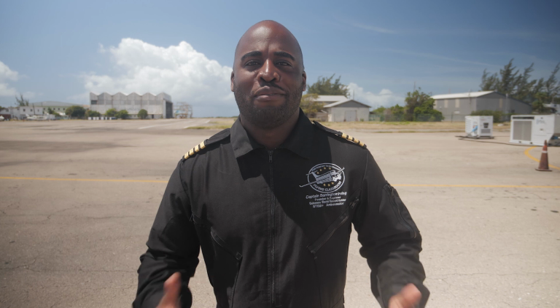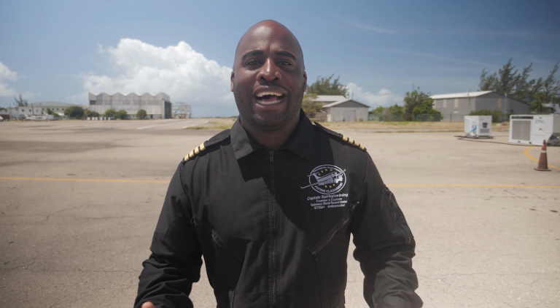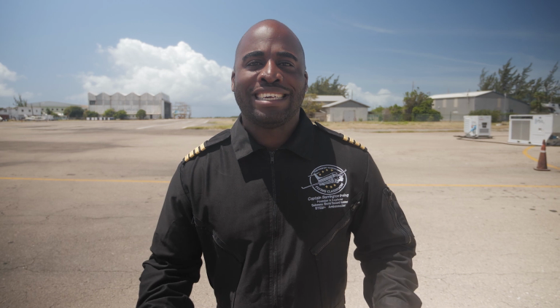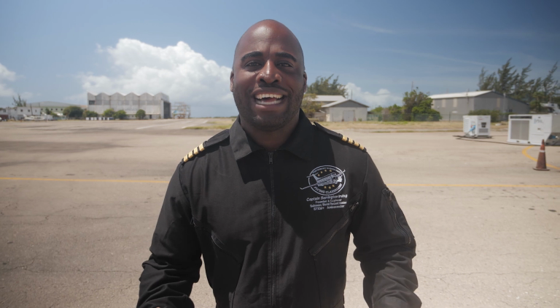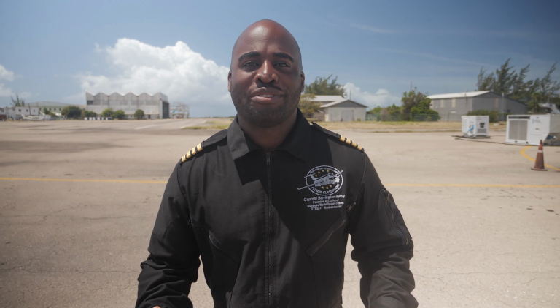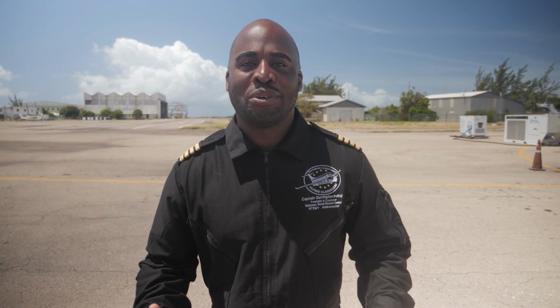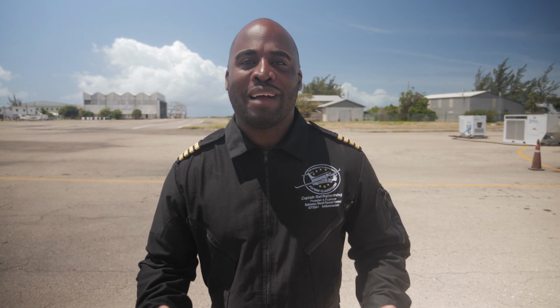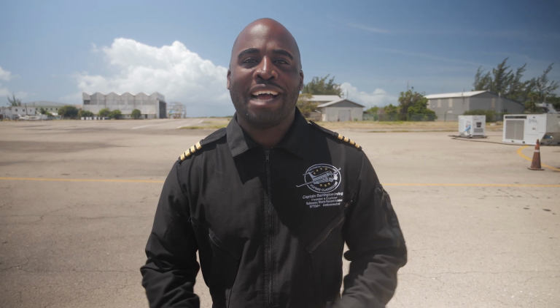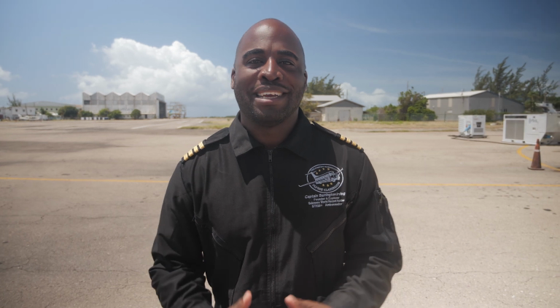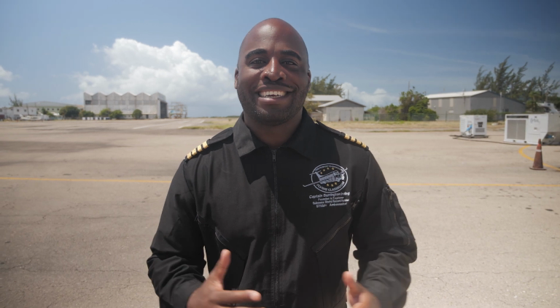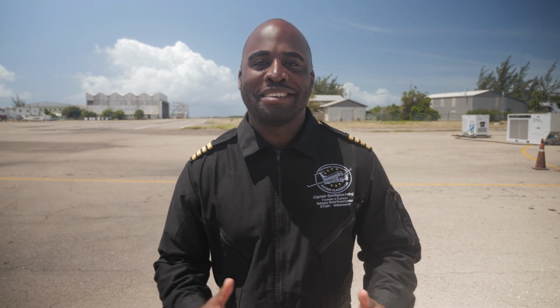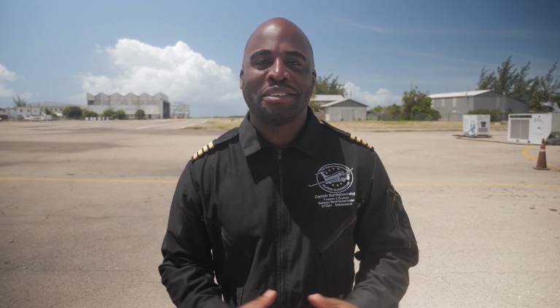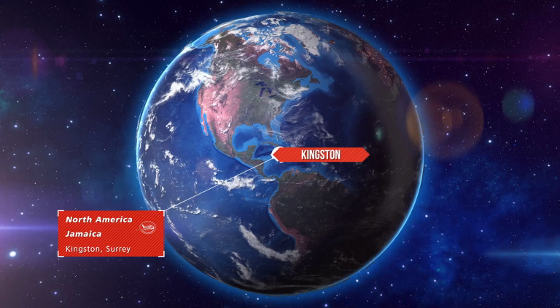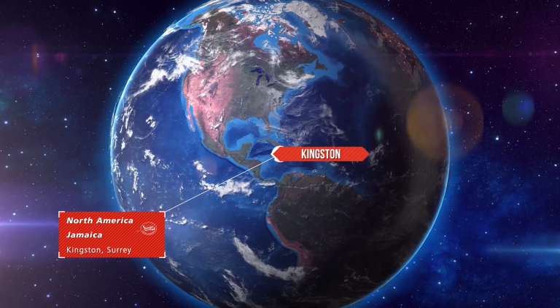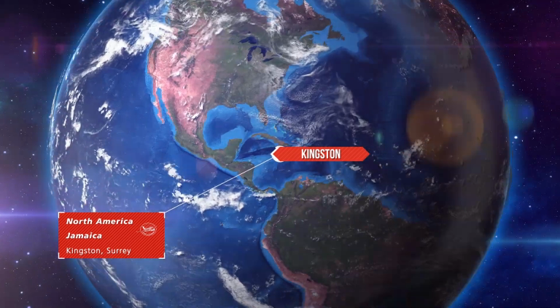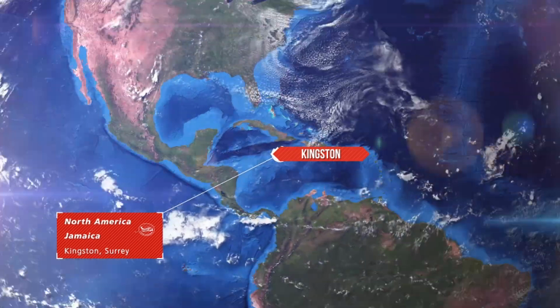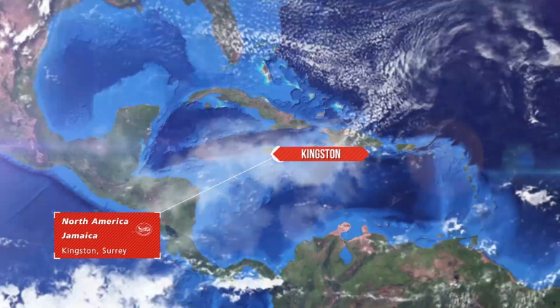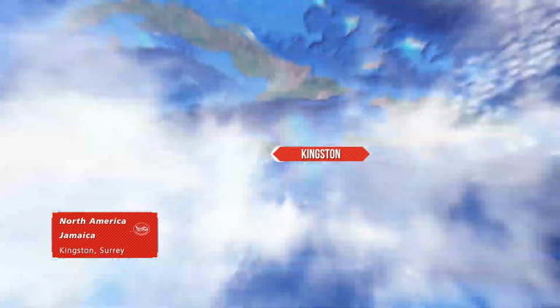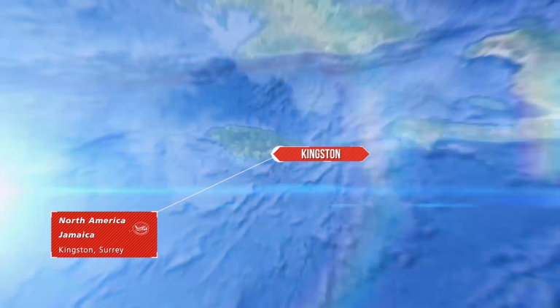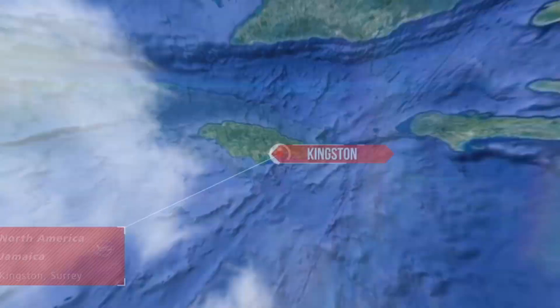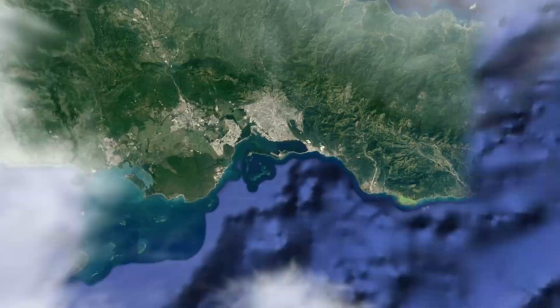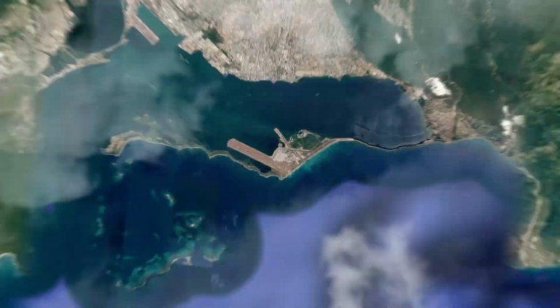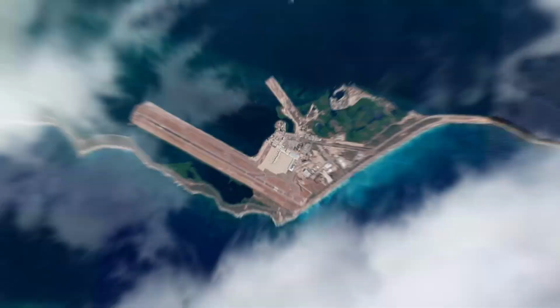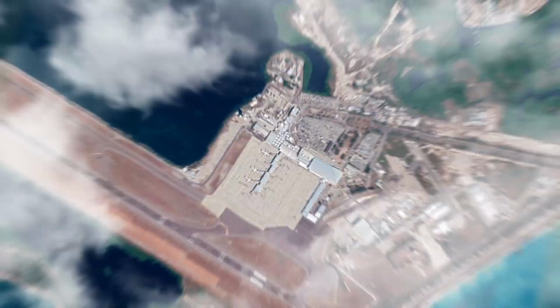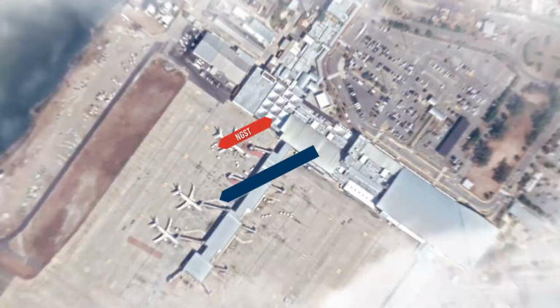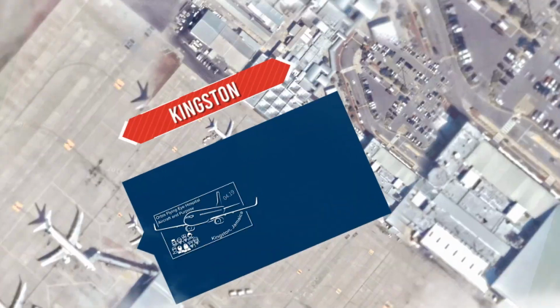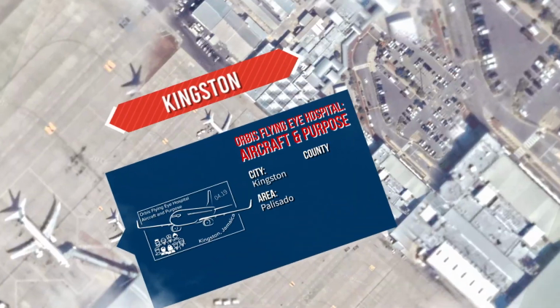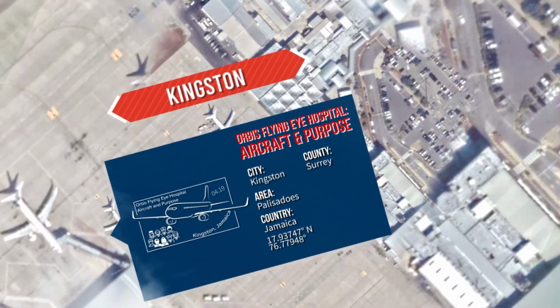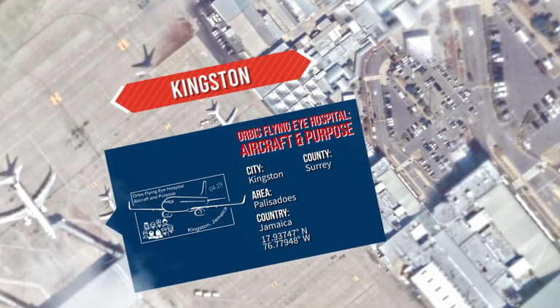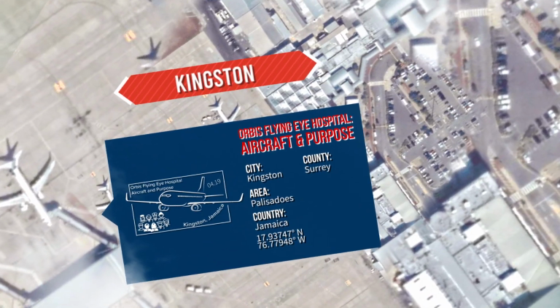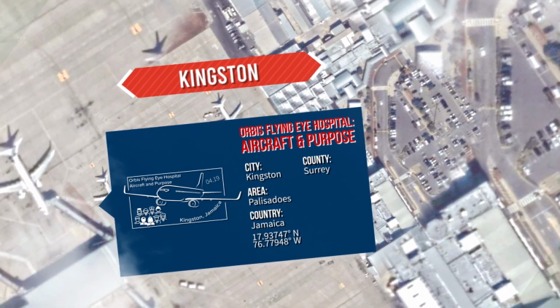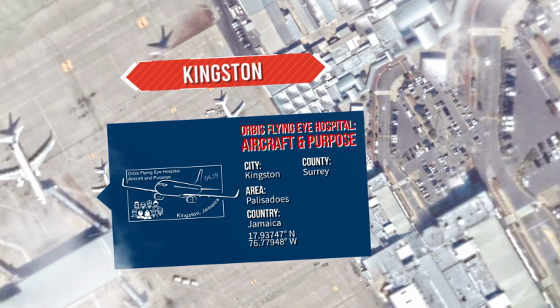Flying Classroom. I'm in Kingston, Jamaica, my homeland and country of birth.